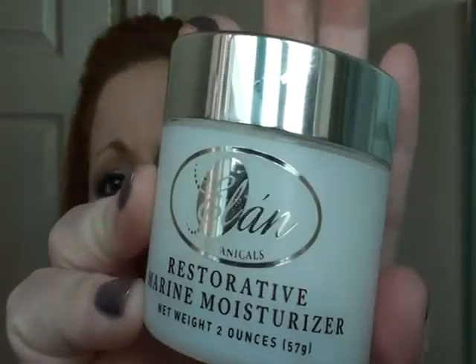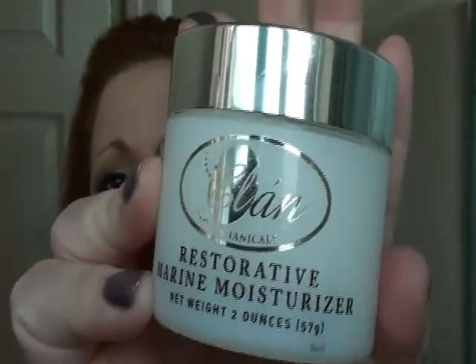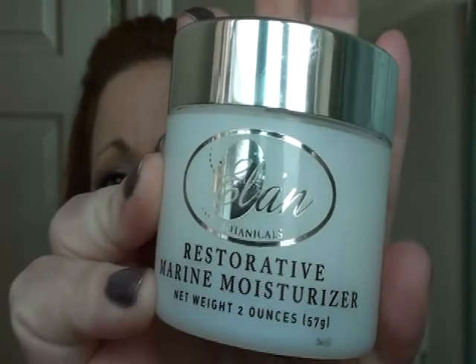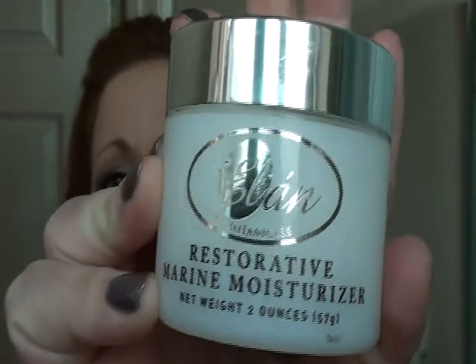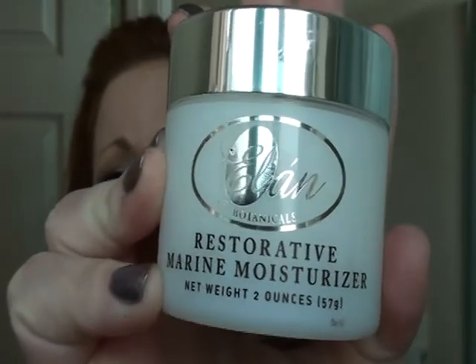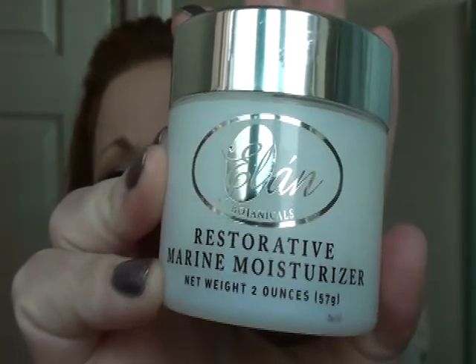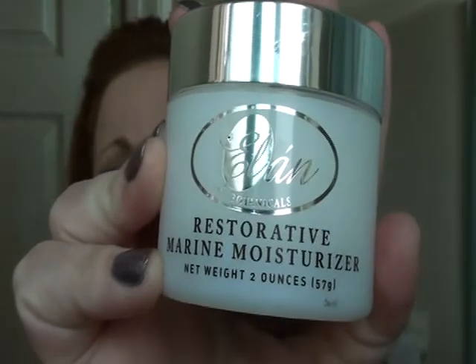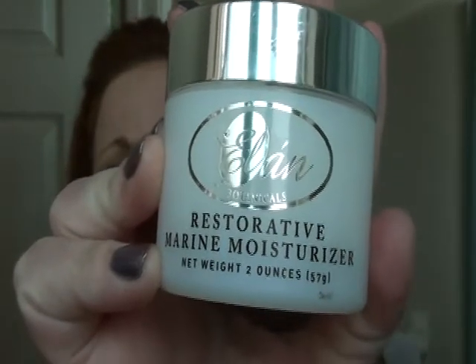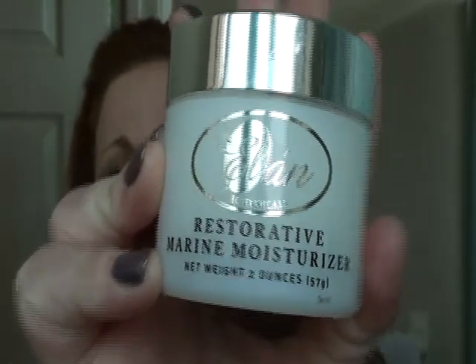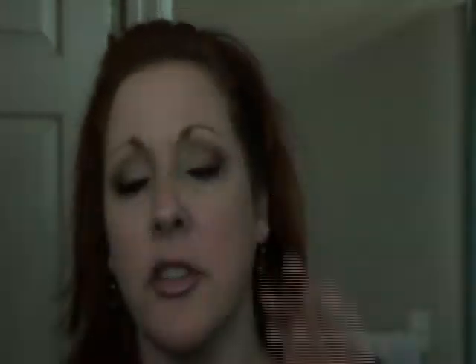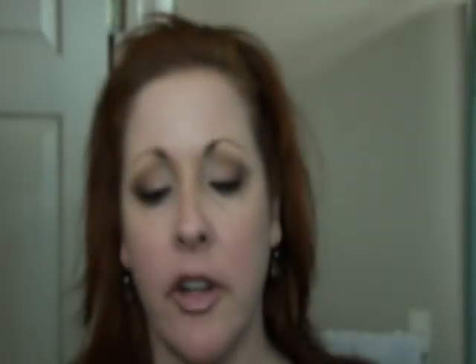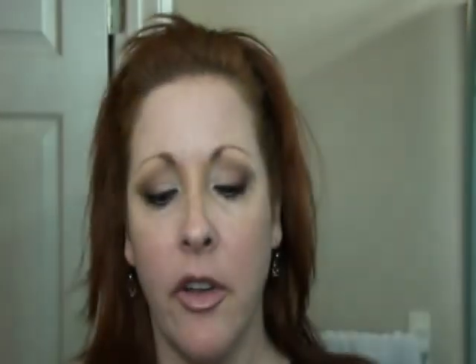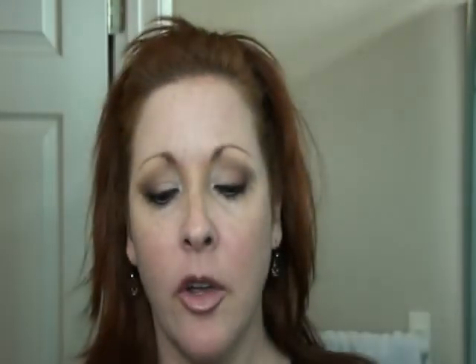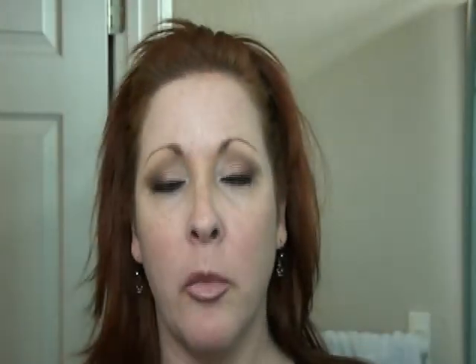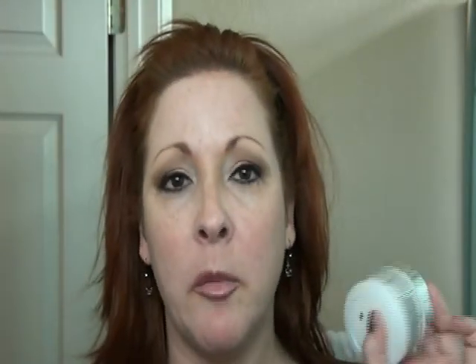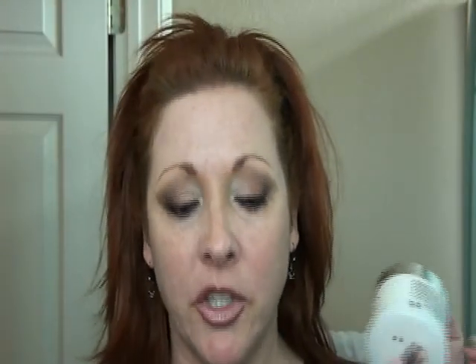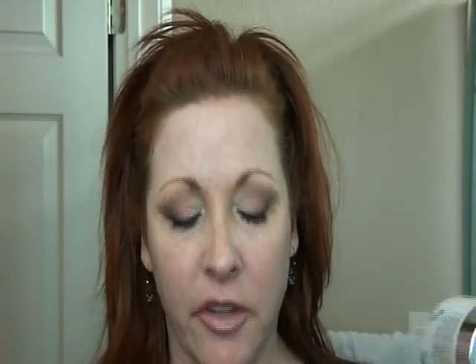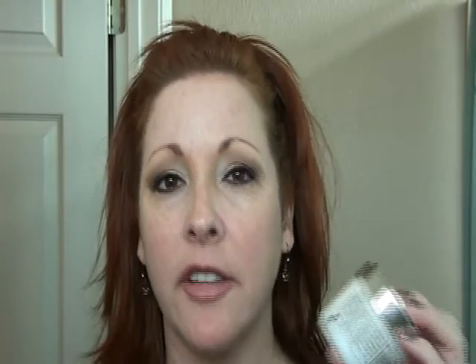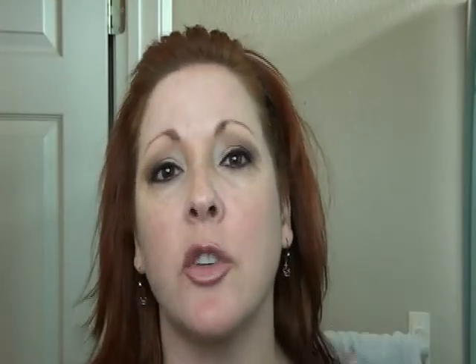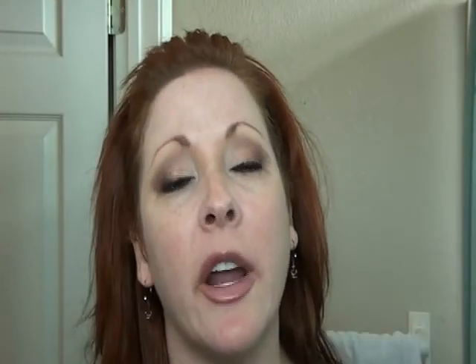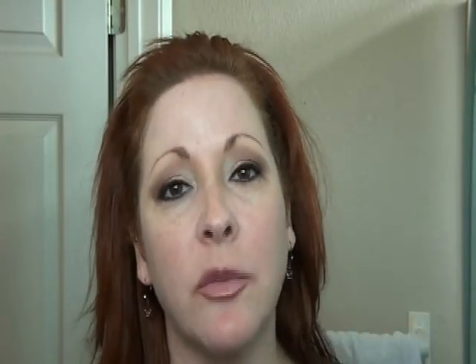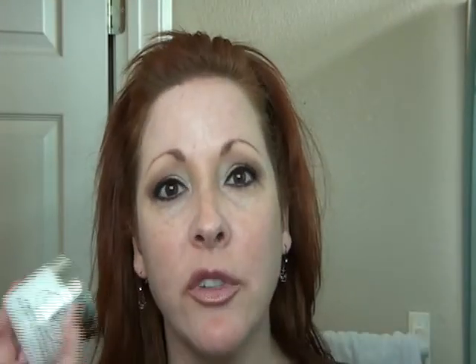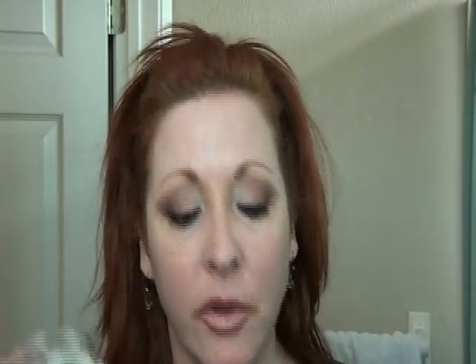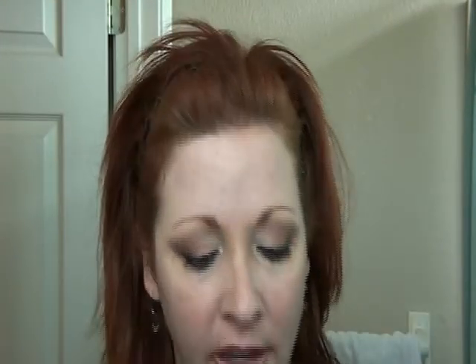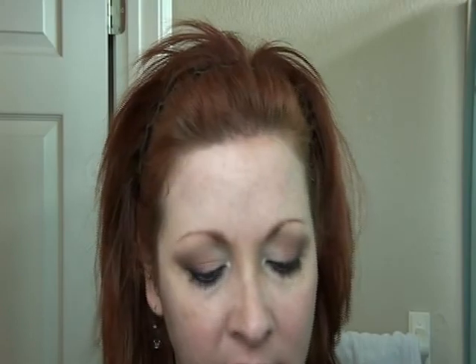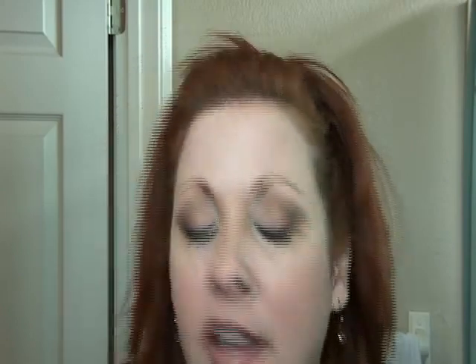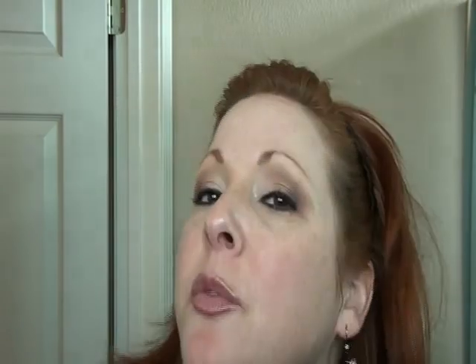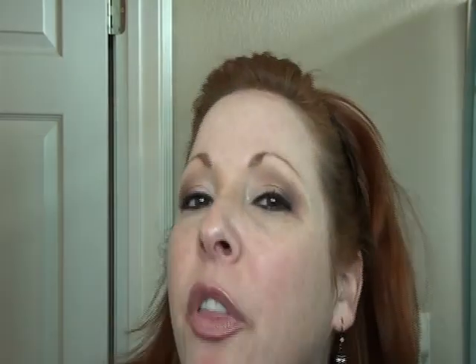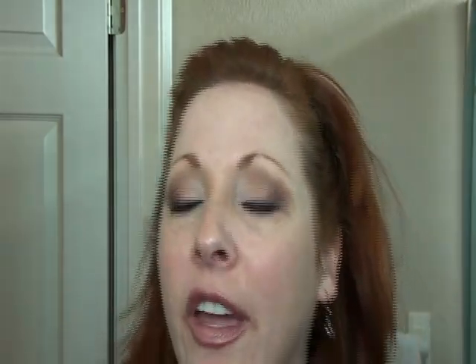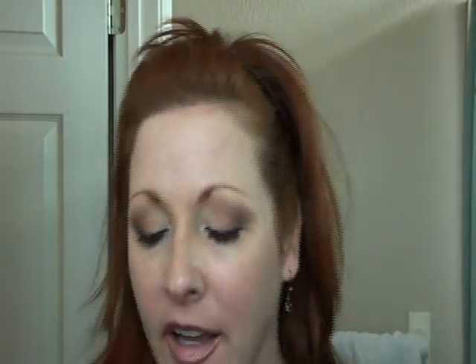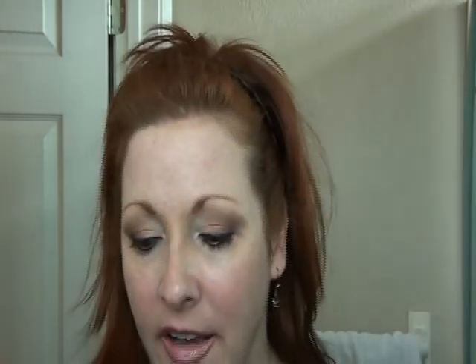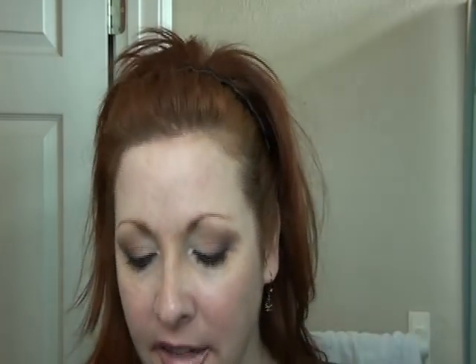Over those two I put the Elan restorative marine moisture. This stuff is great — it's really soothing, it's real thick. I love it.